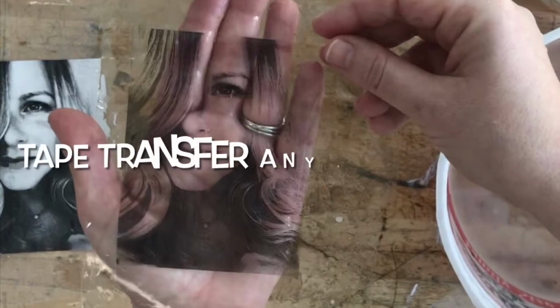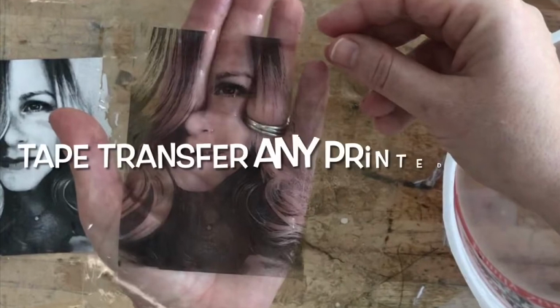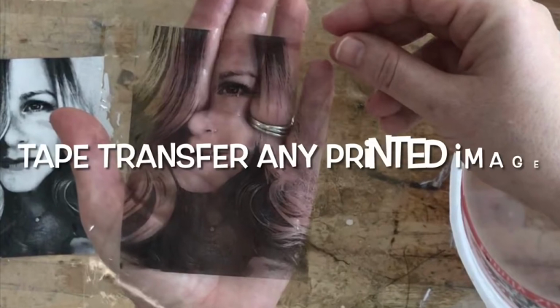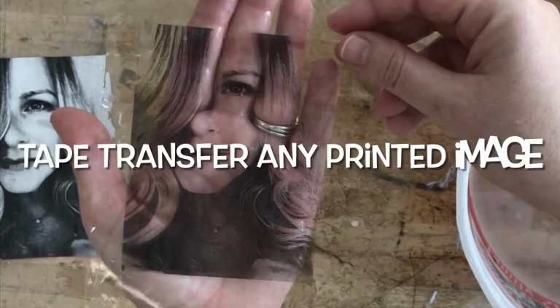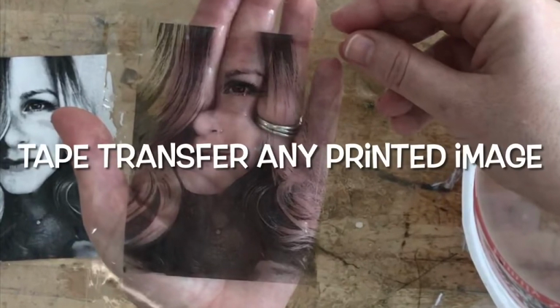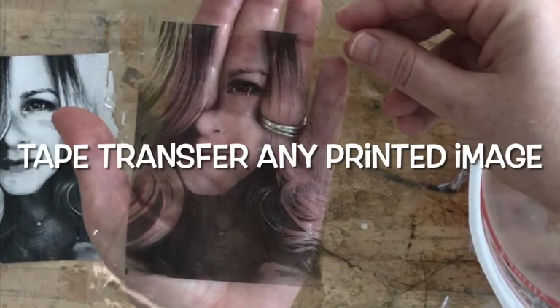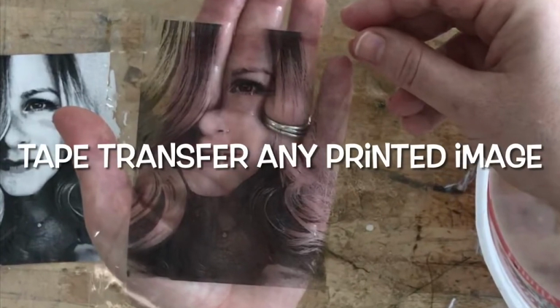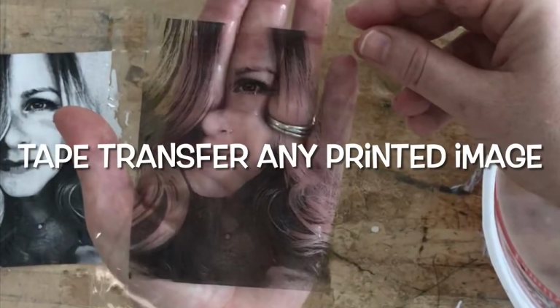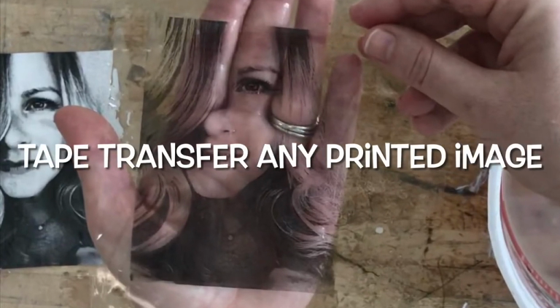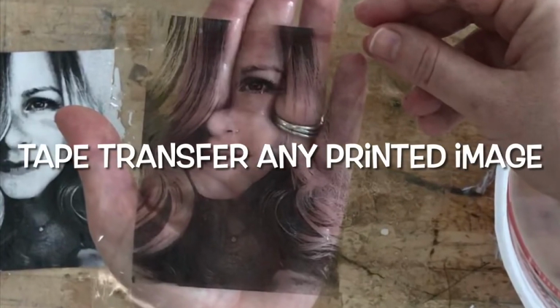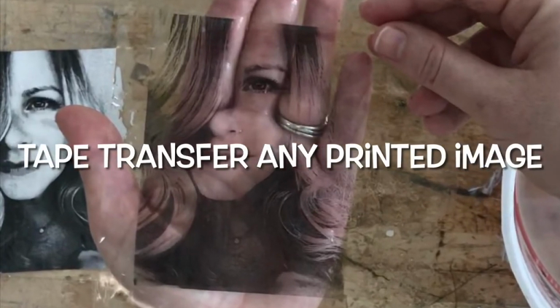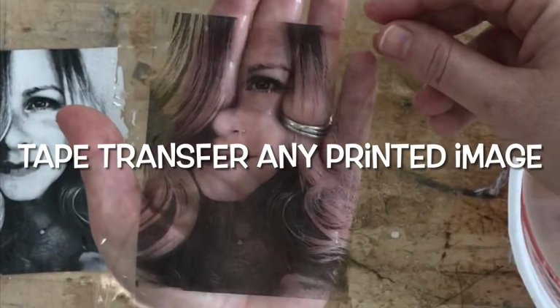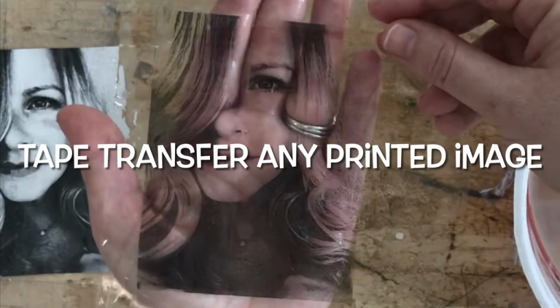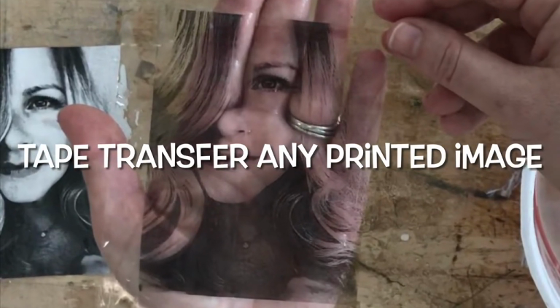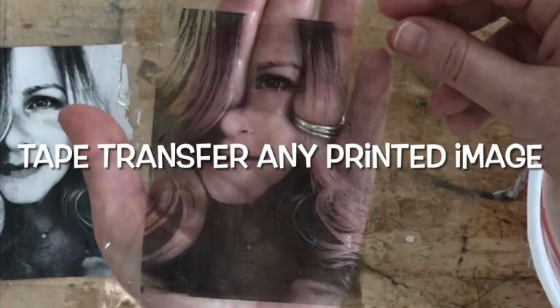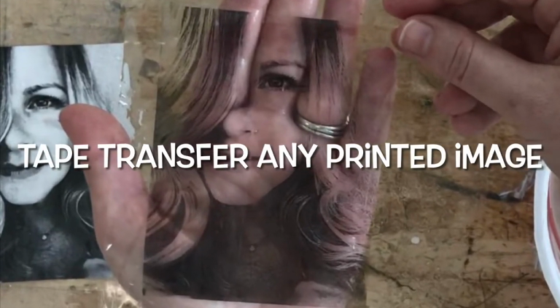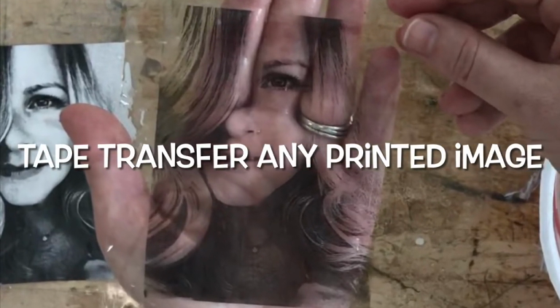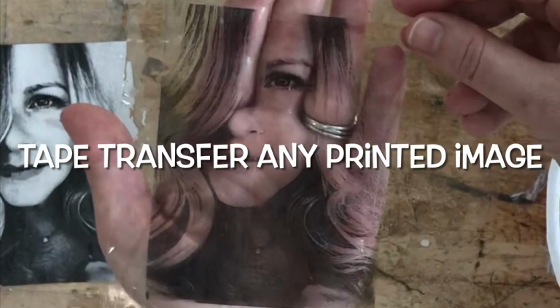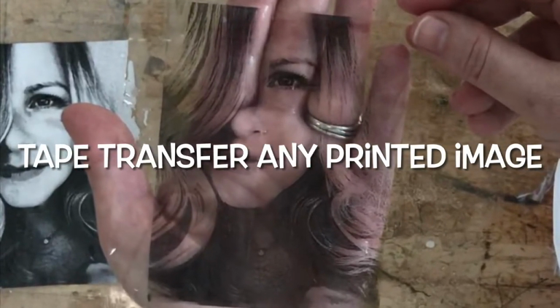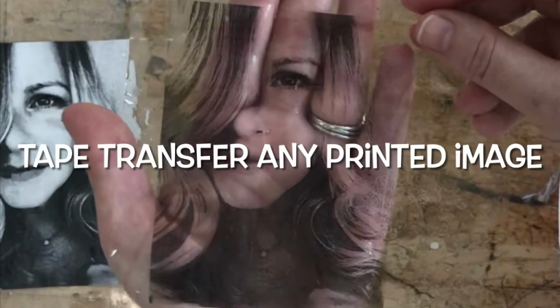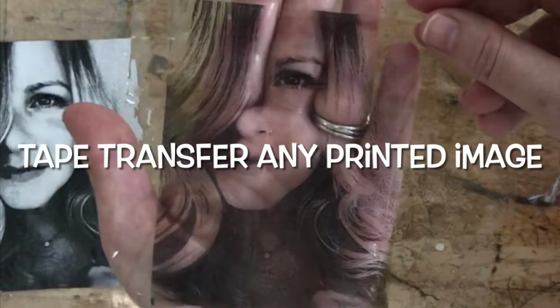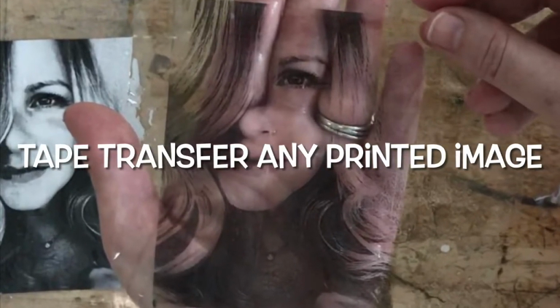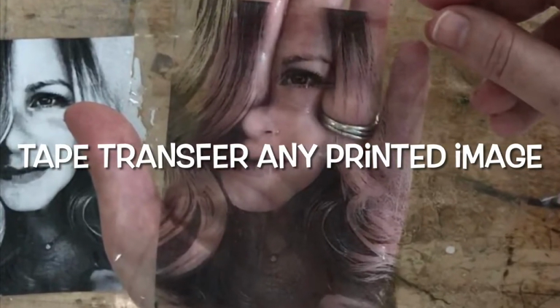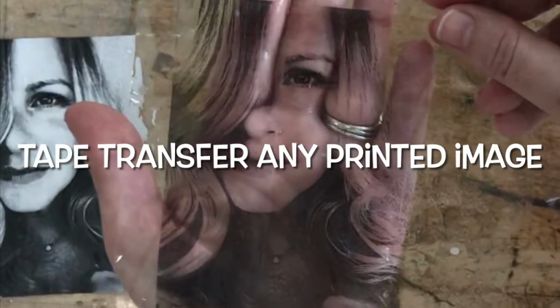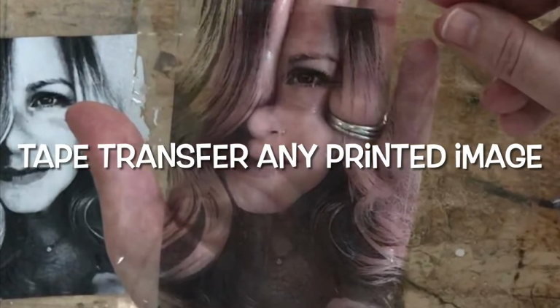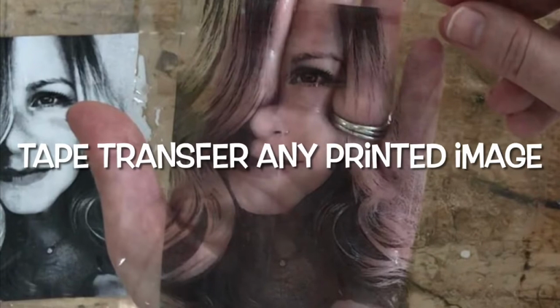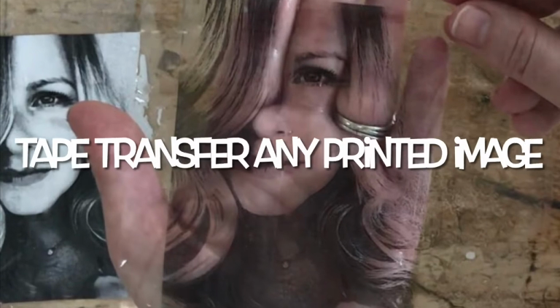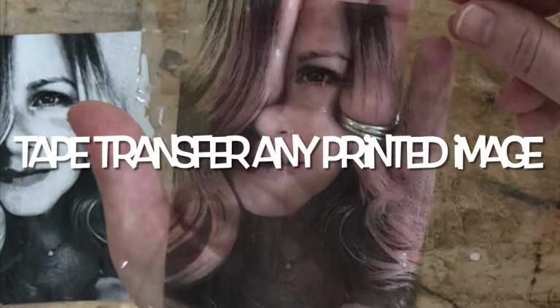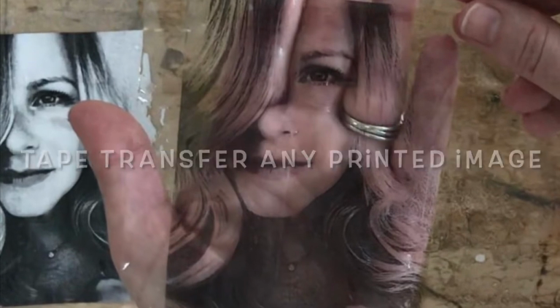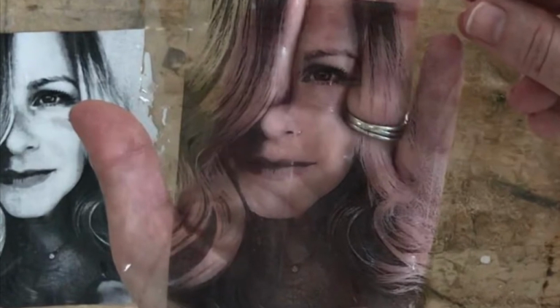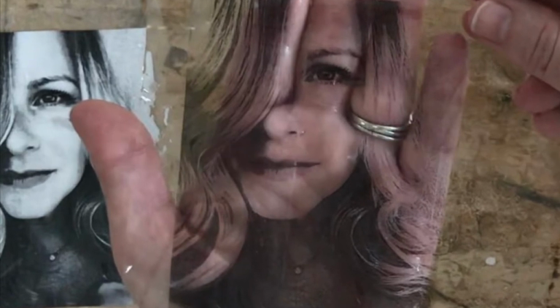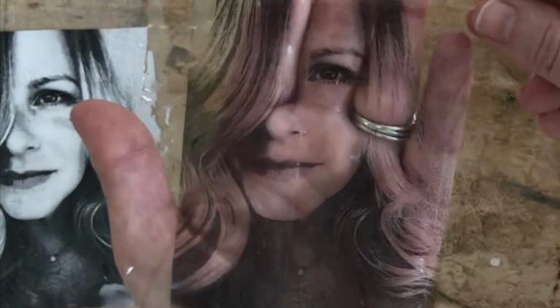This video is going to show you how to do a tape transfer of any image with a few simple materials.